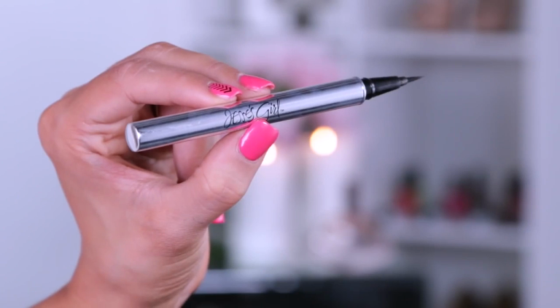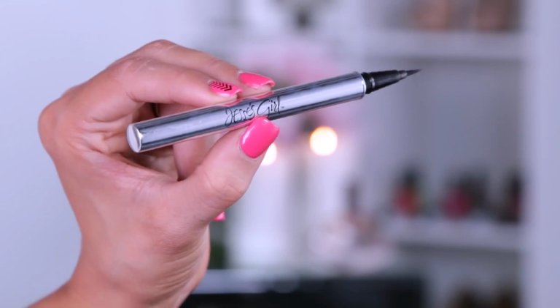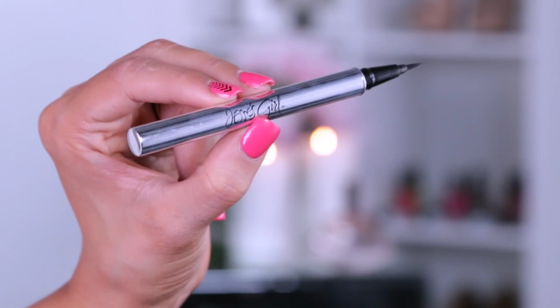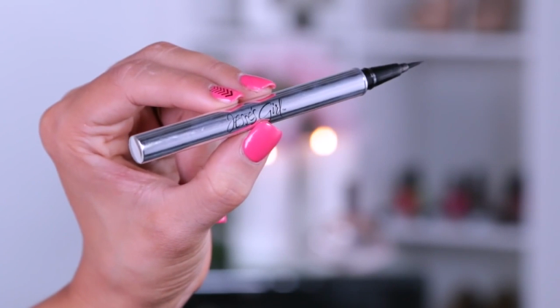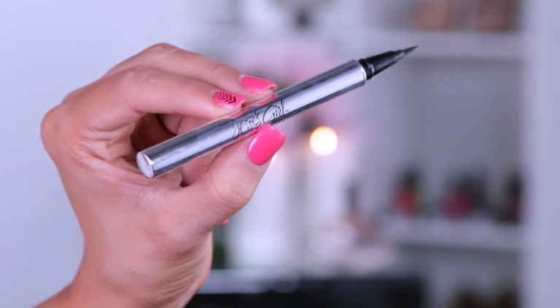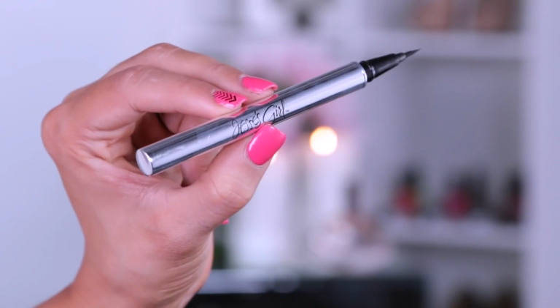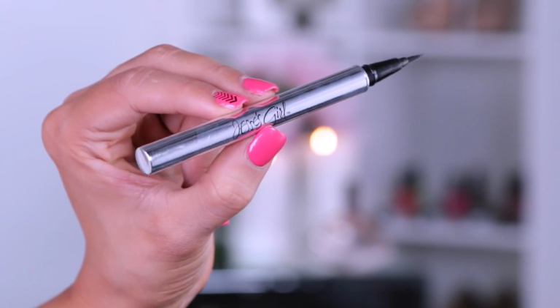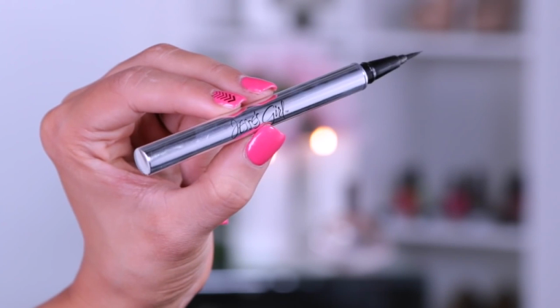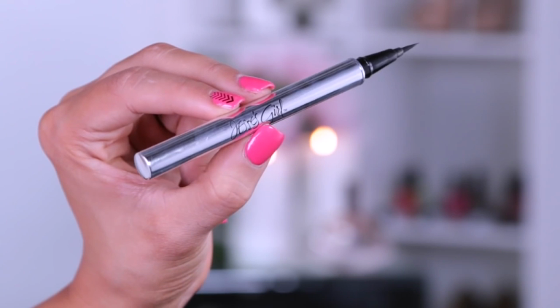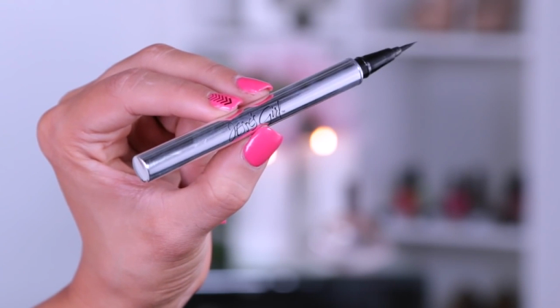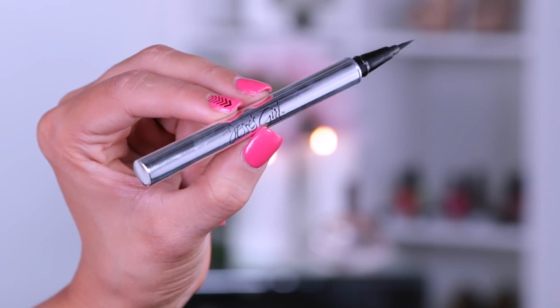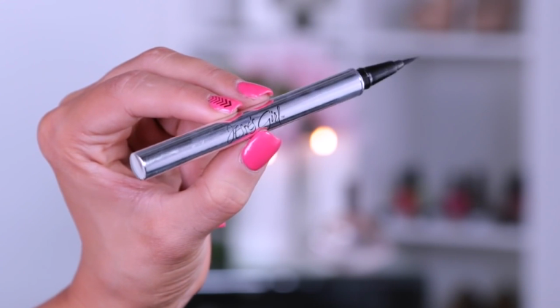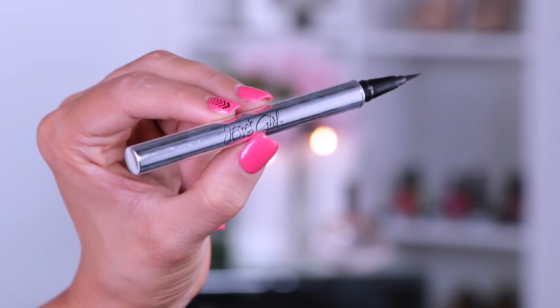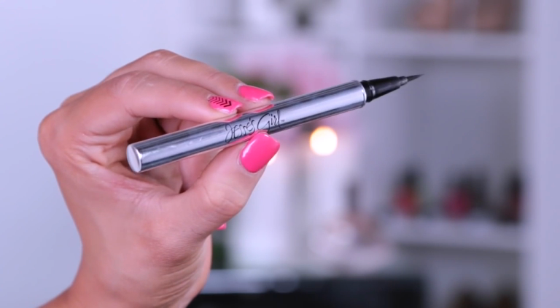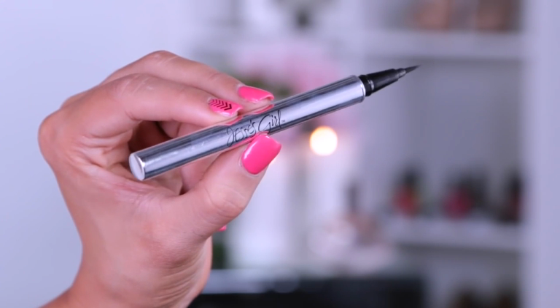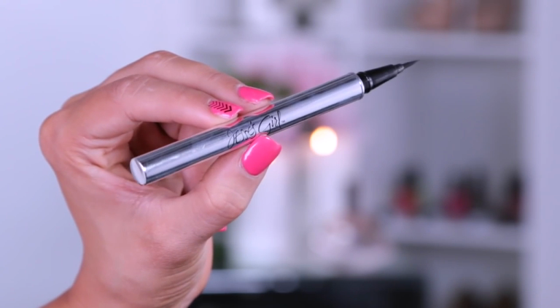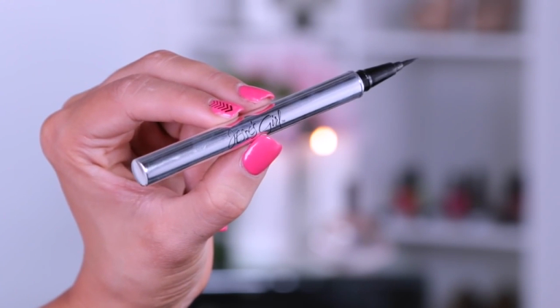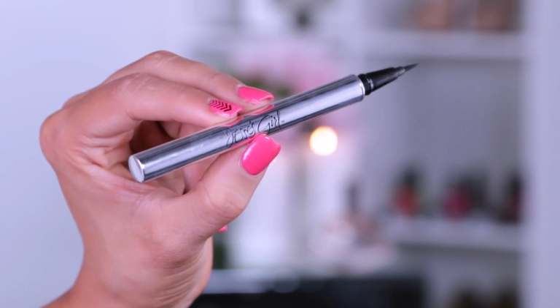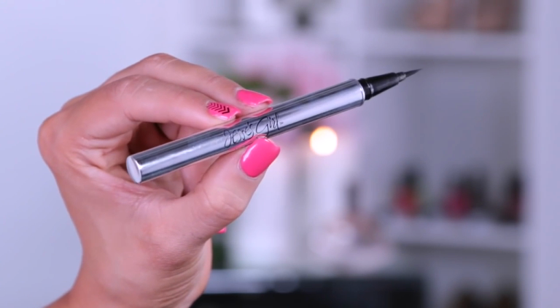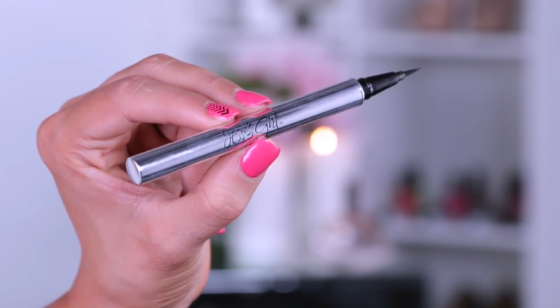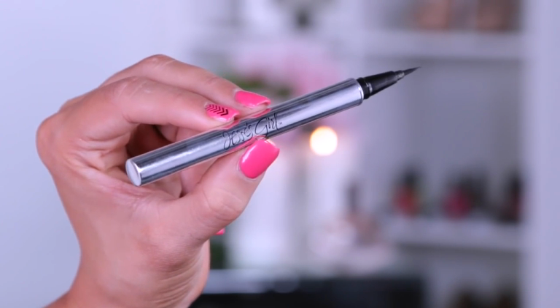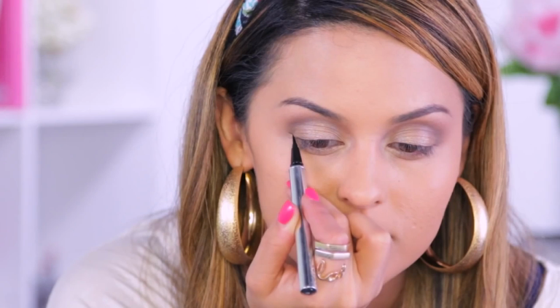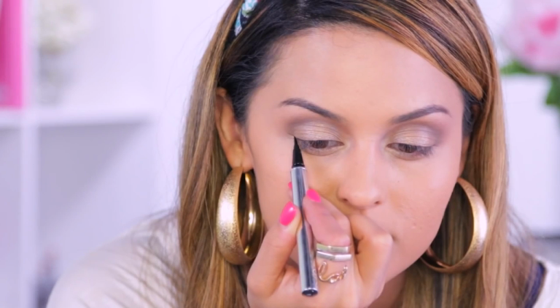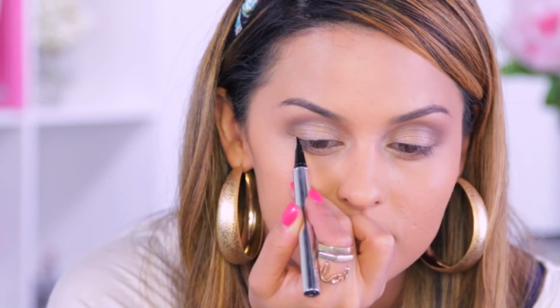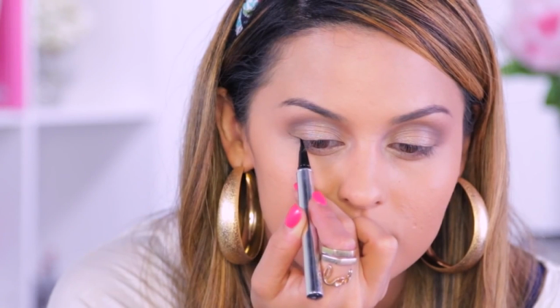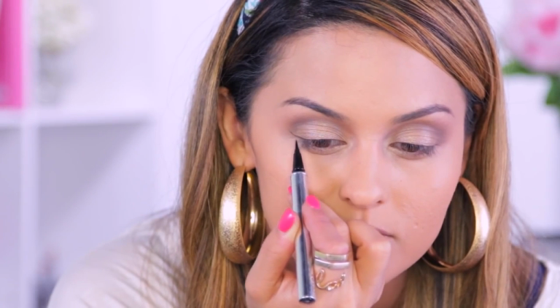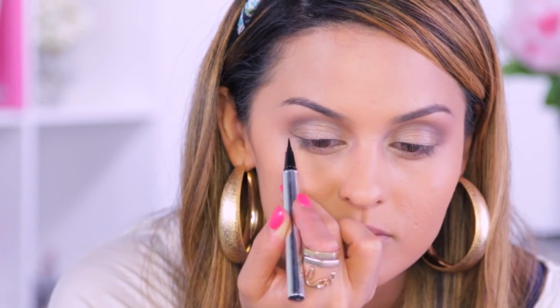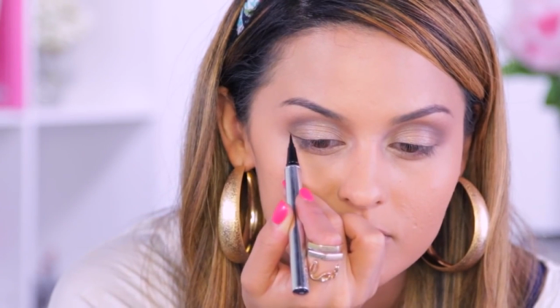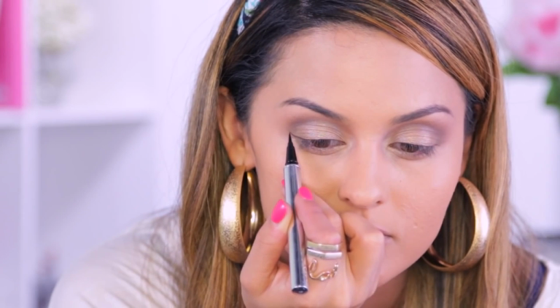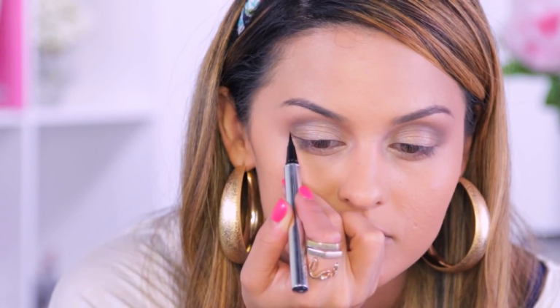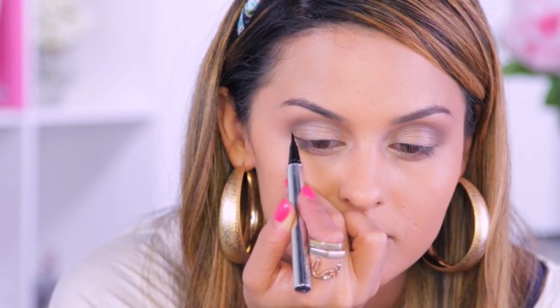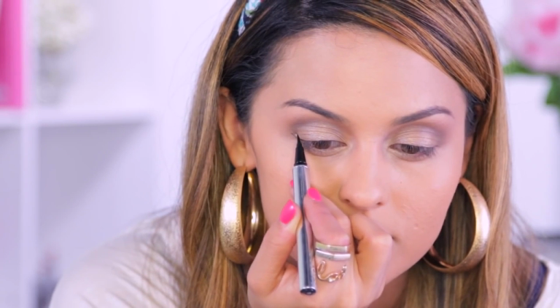Next I'm taking the Jesse's Girl liquid eyeliner to give me a small wing, just like Becky has in the video.